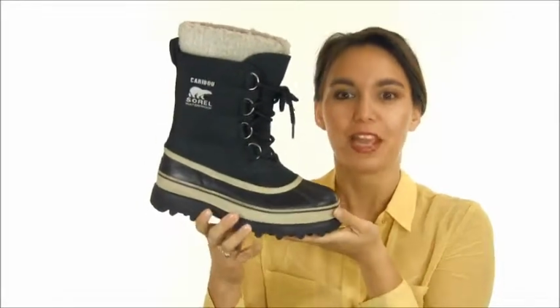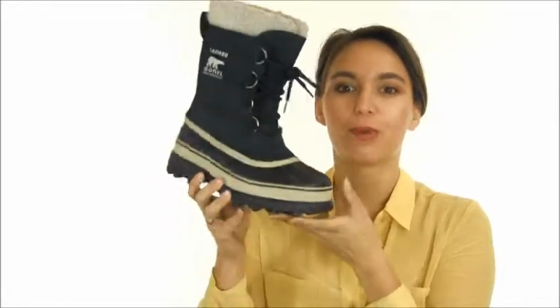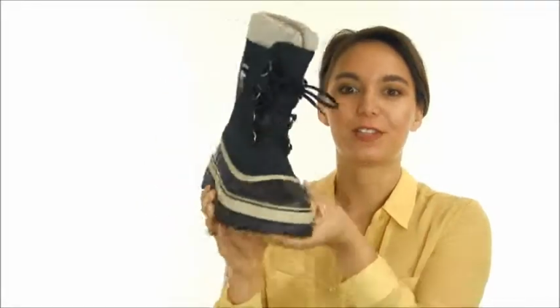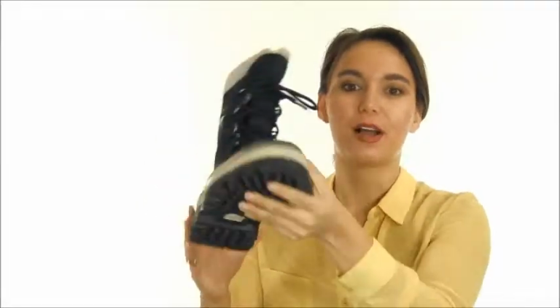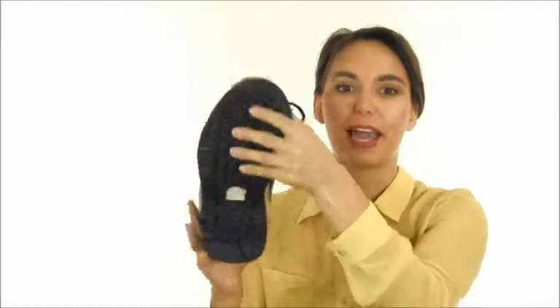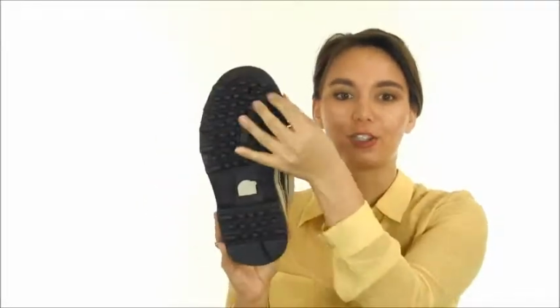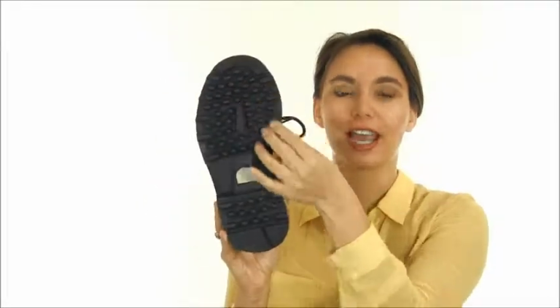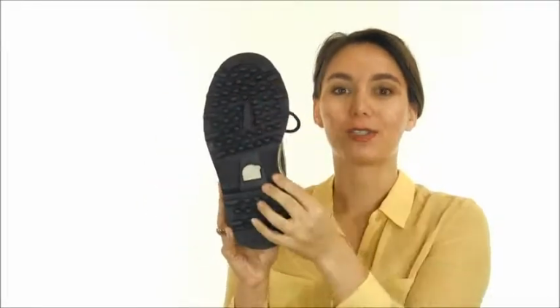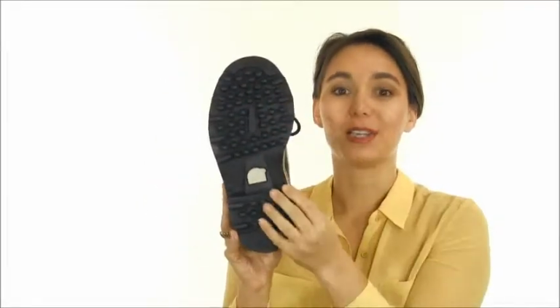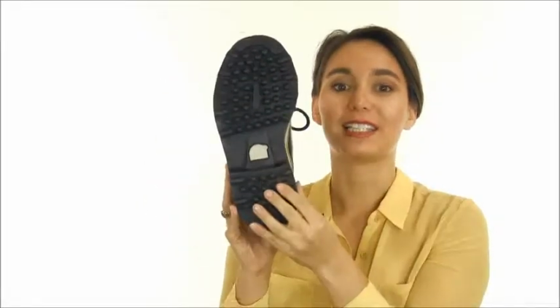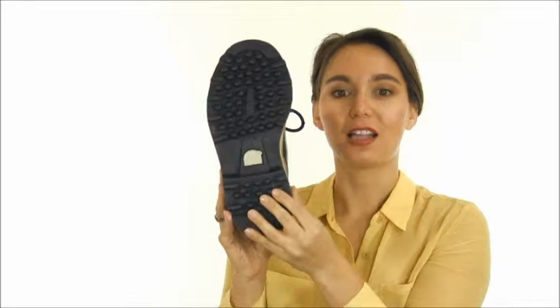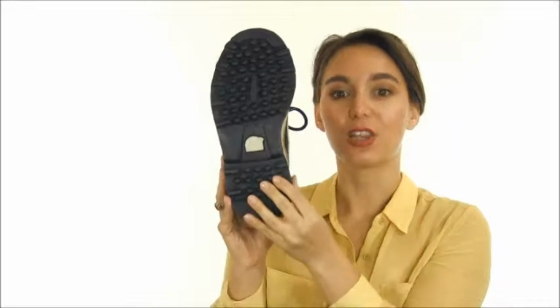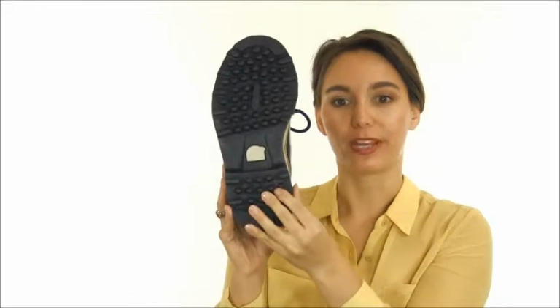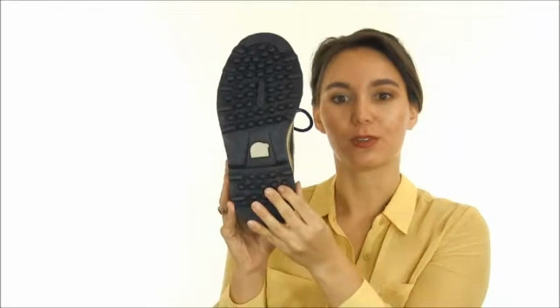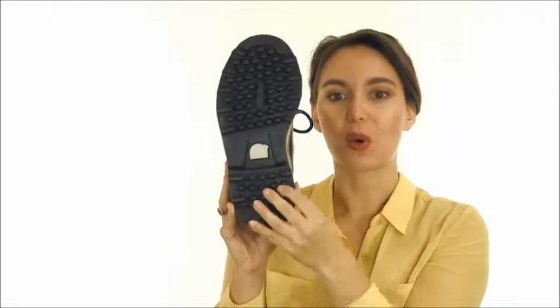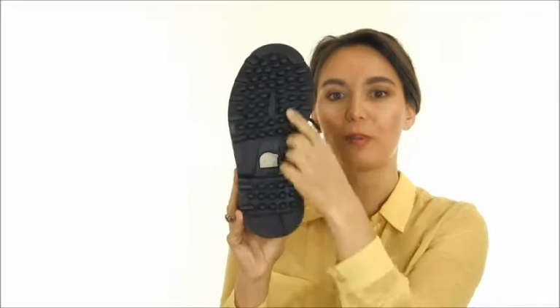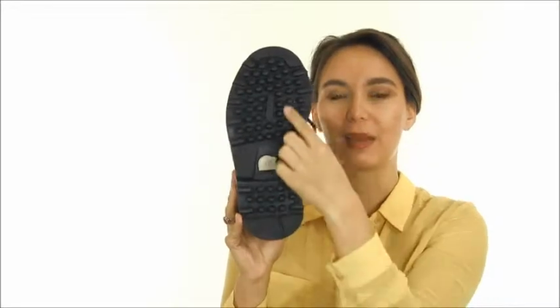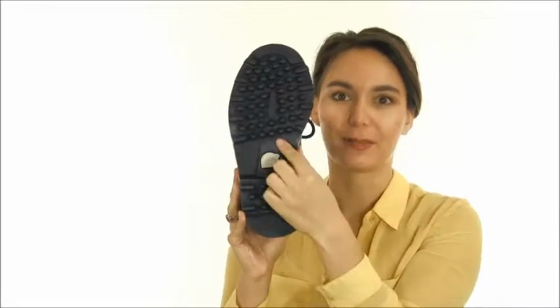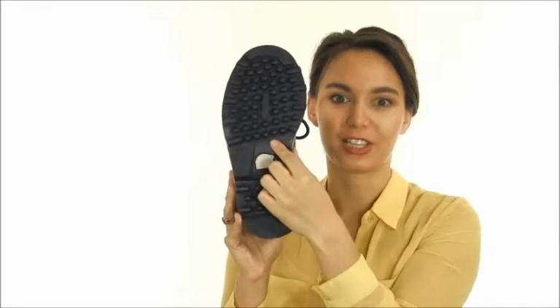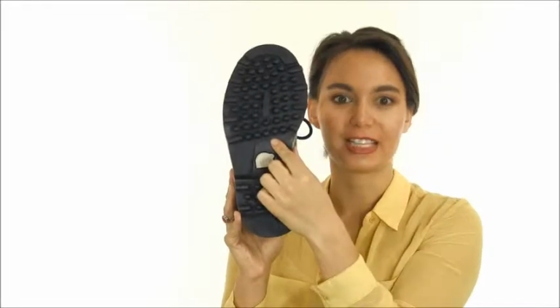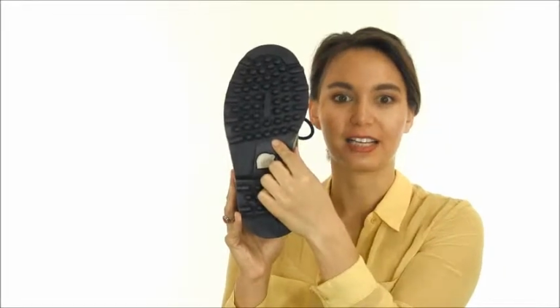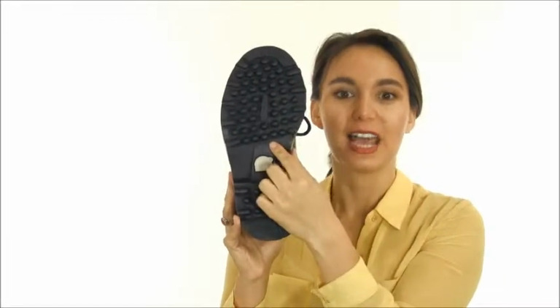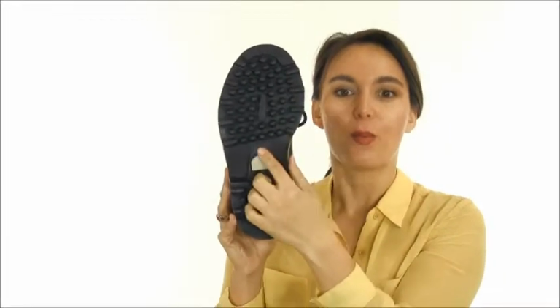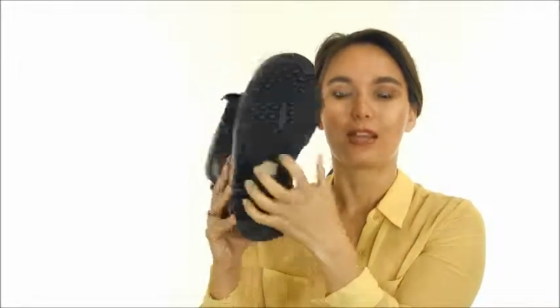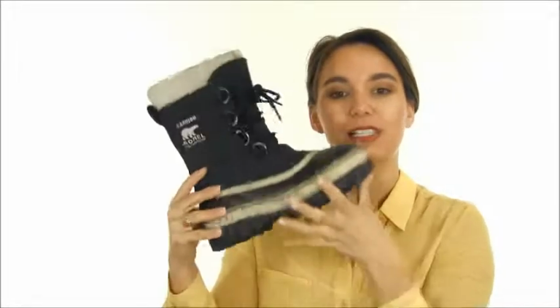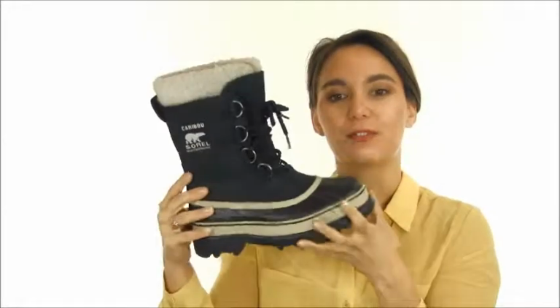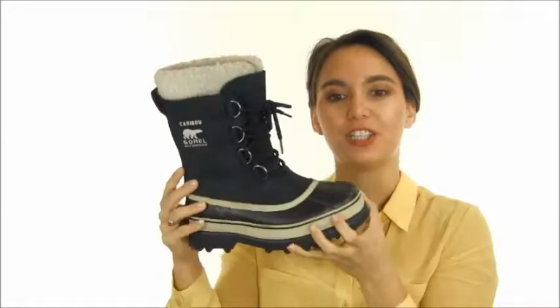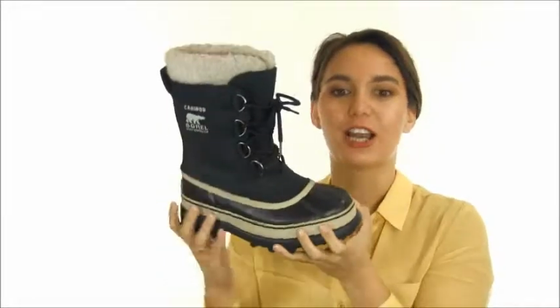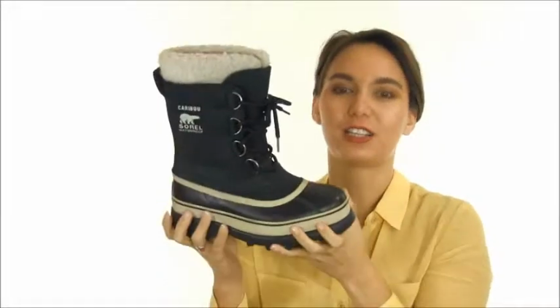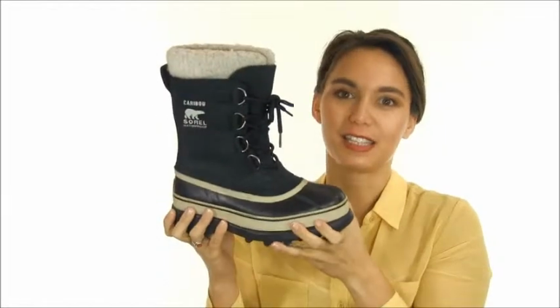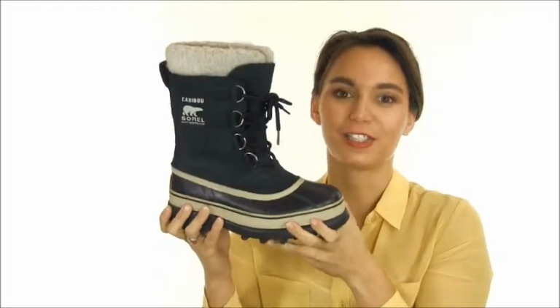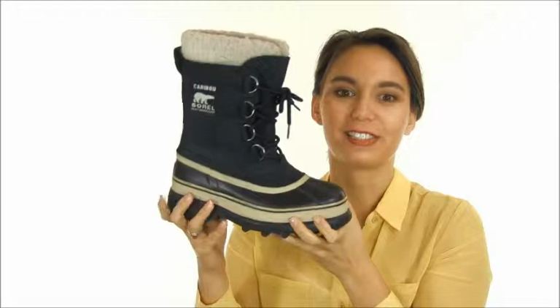The rugged Sorel Aerotrack outsole is non-loading, so snow won't build up as much in the lugs, and it still provides traction on slick surfaces.